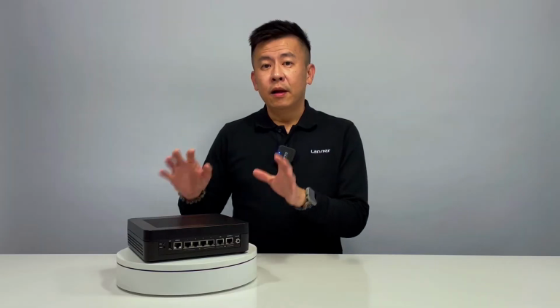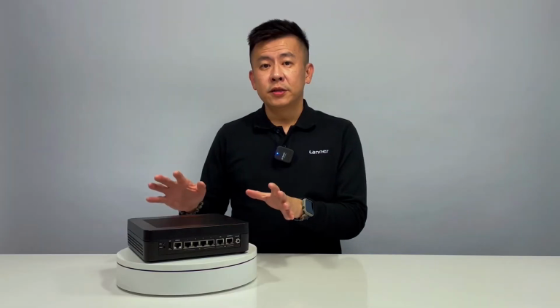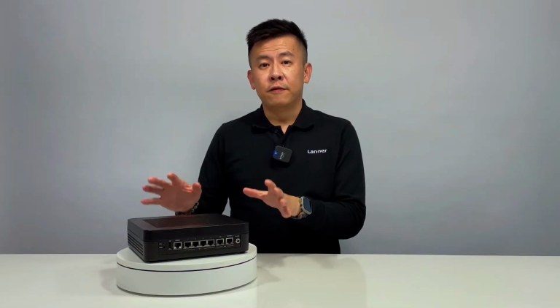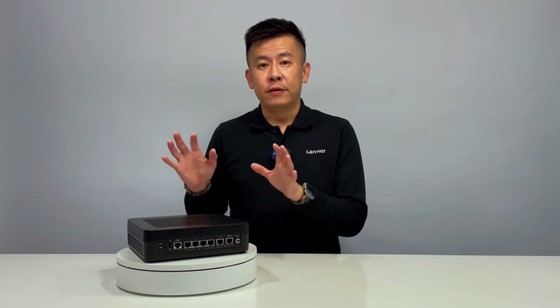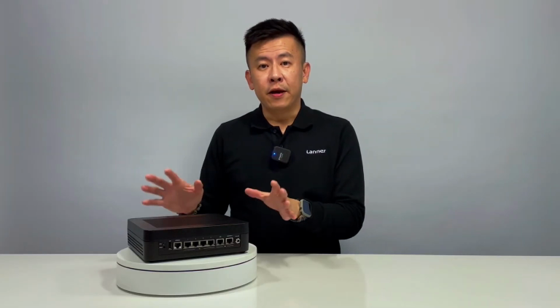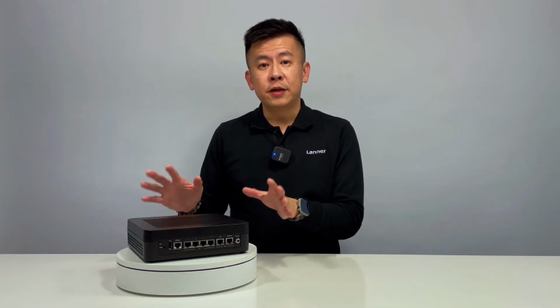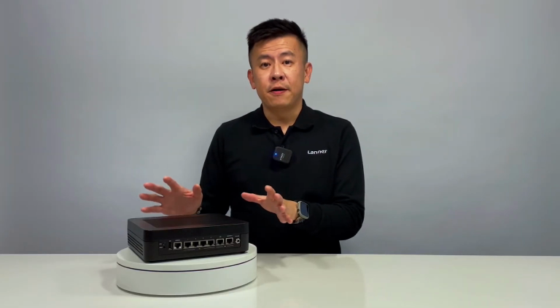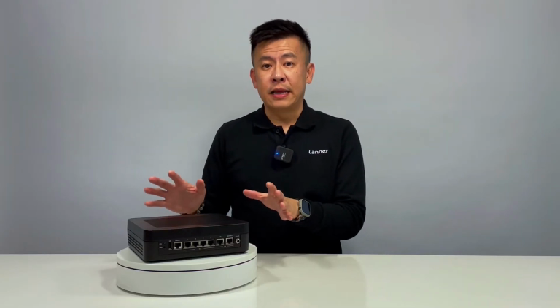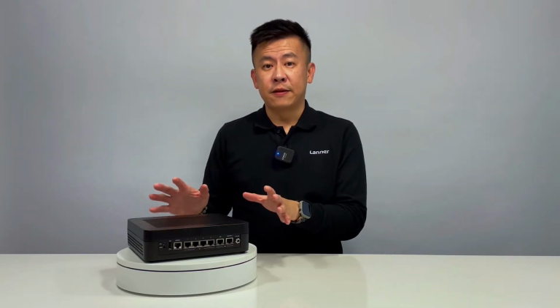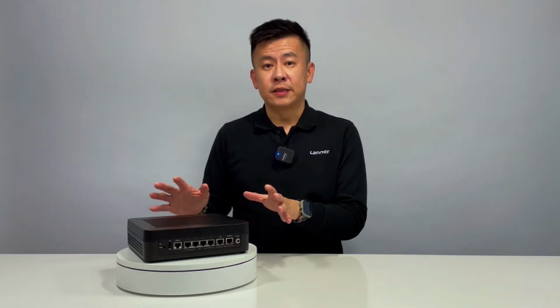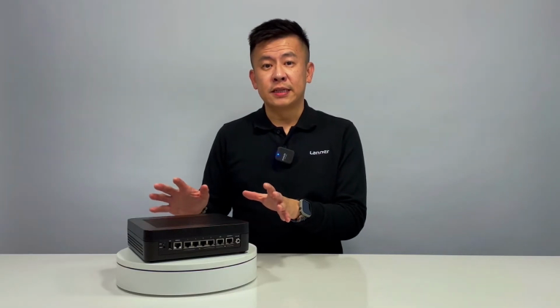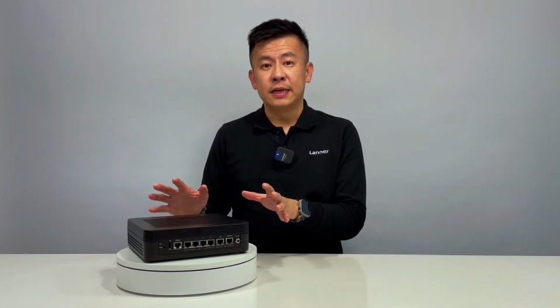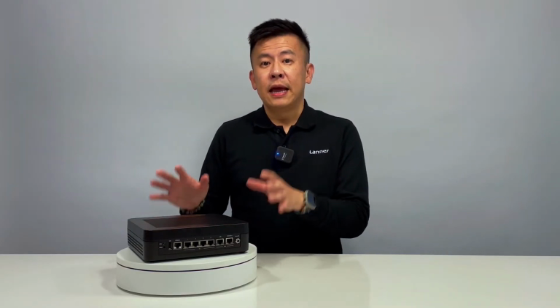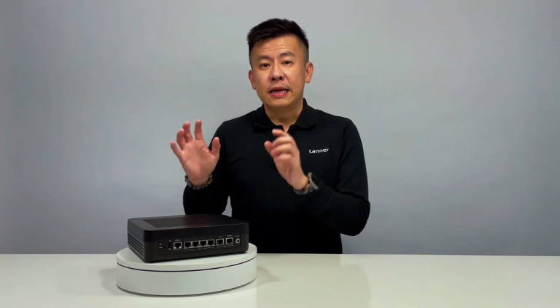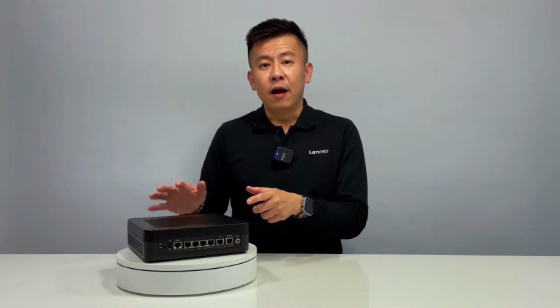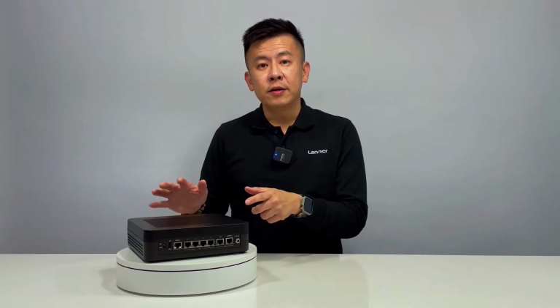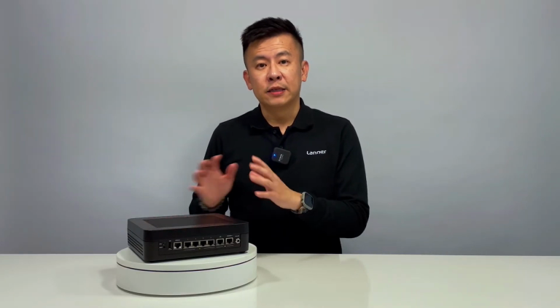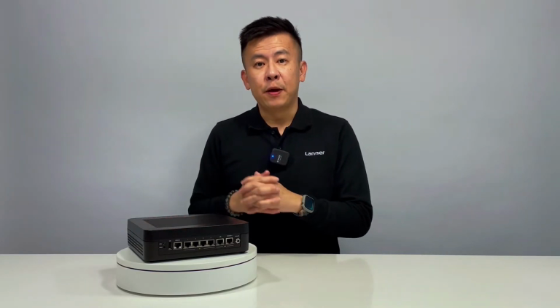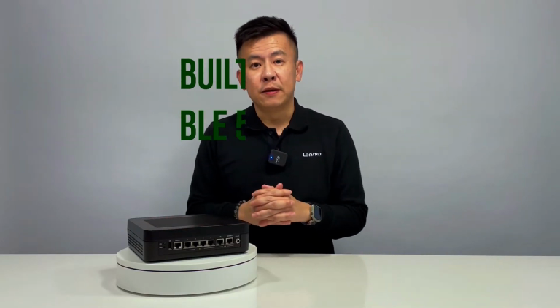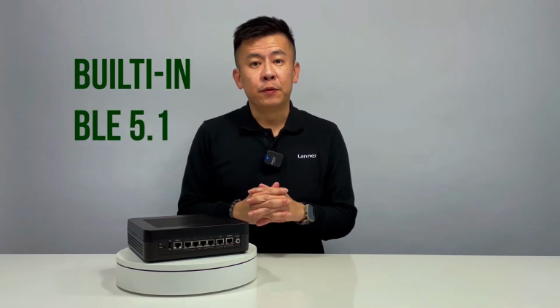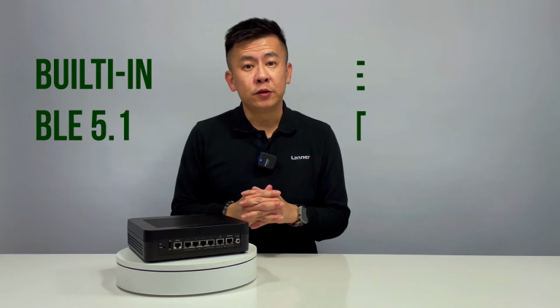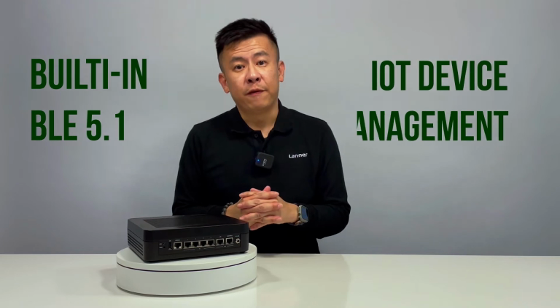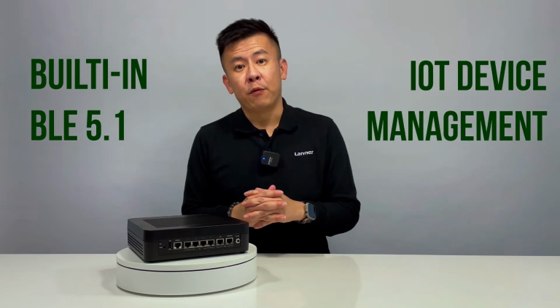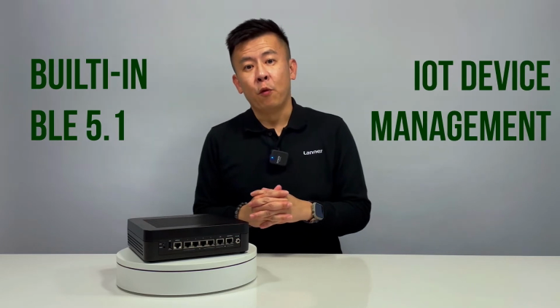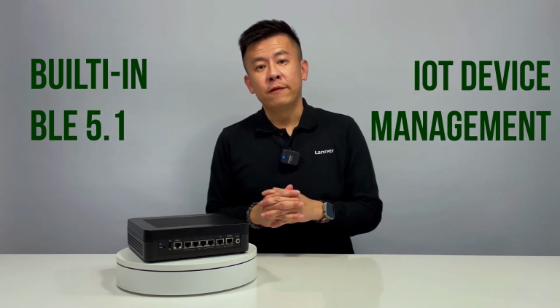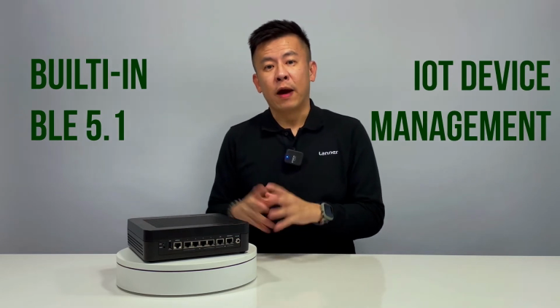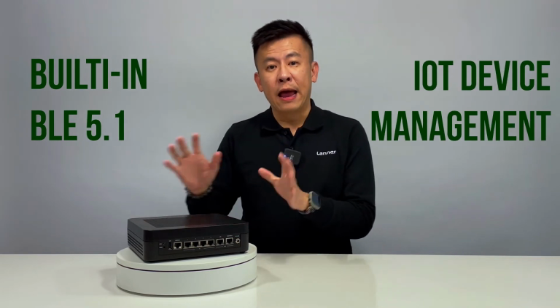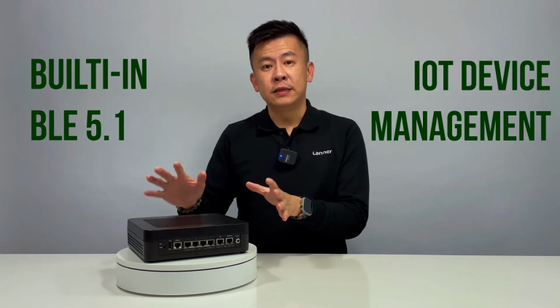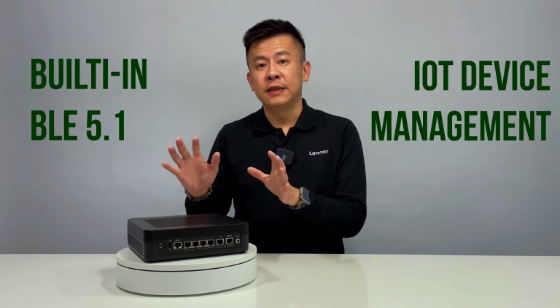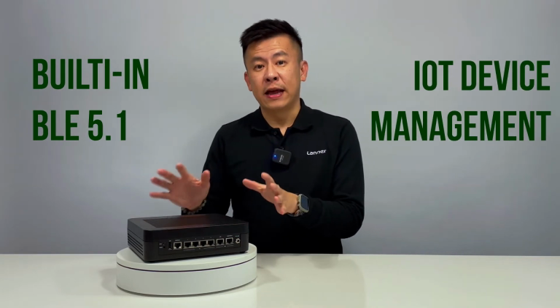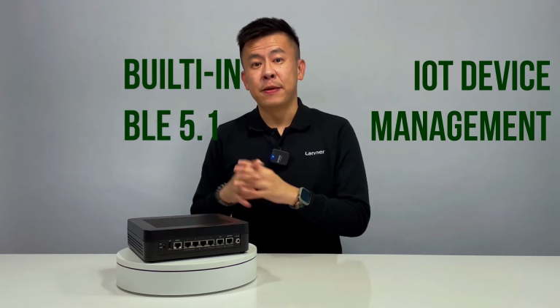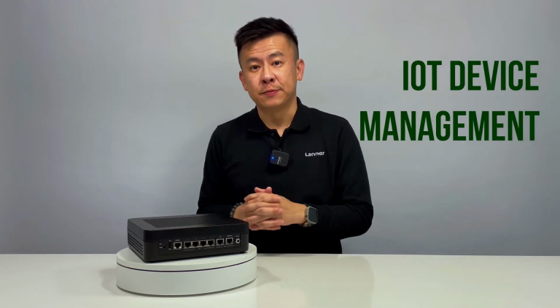The LWRX8460 also has built-in Bluetooth 5.1 for IoT device management.